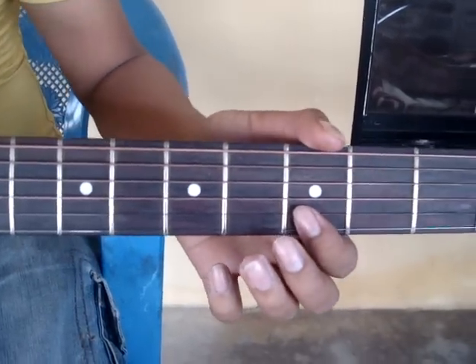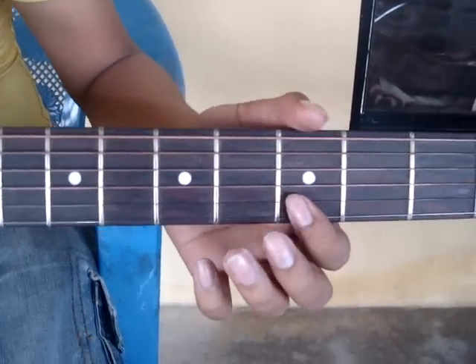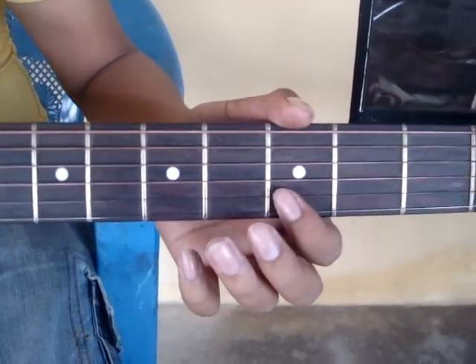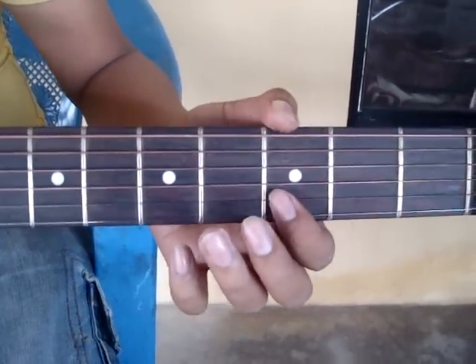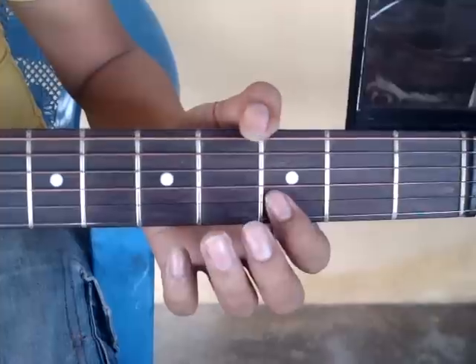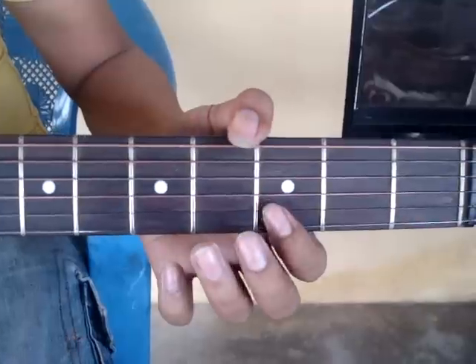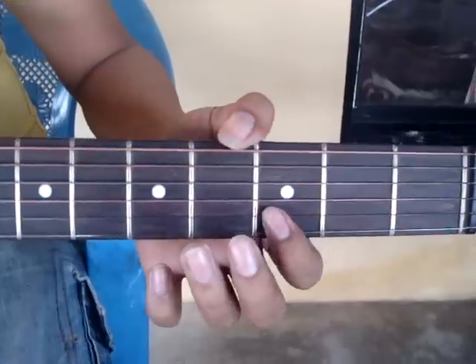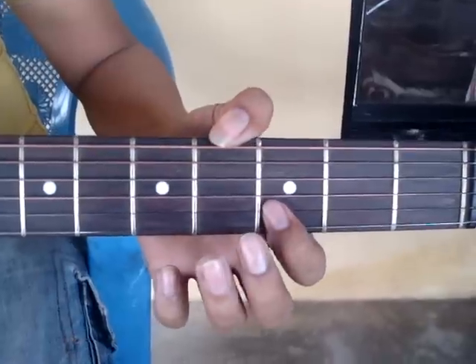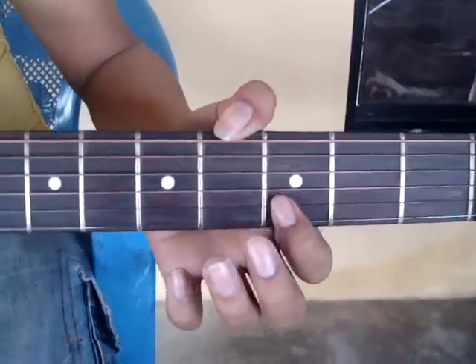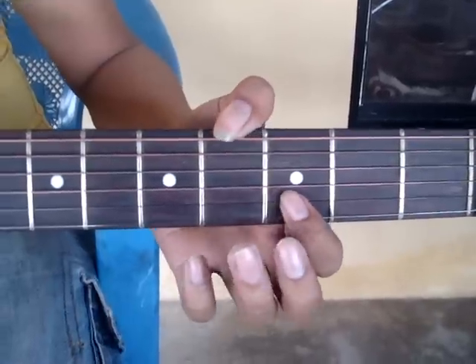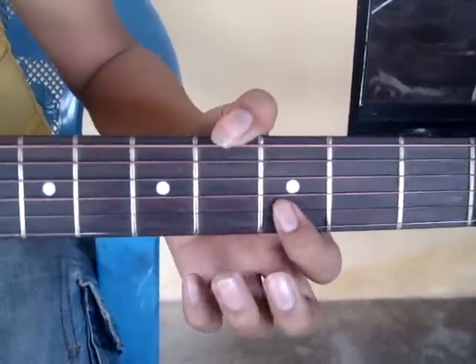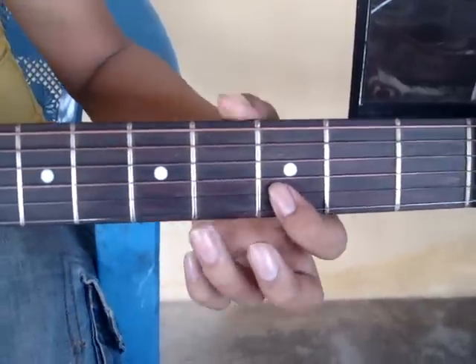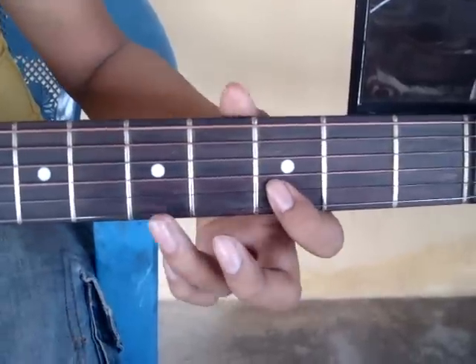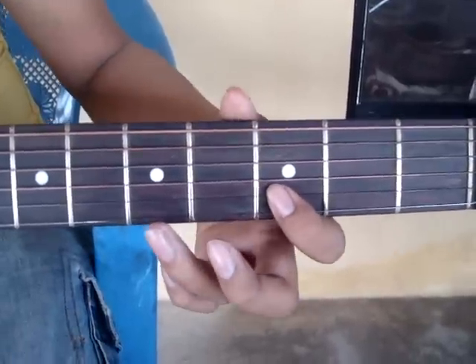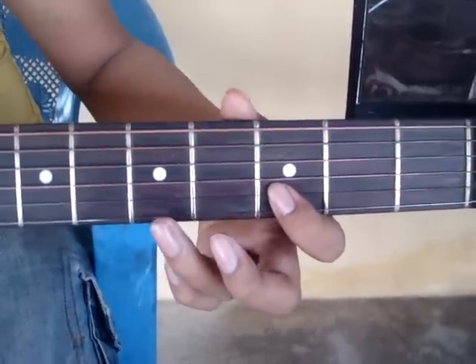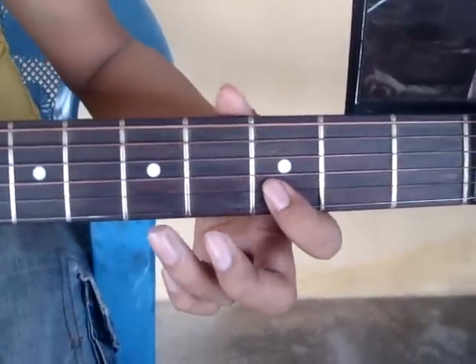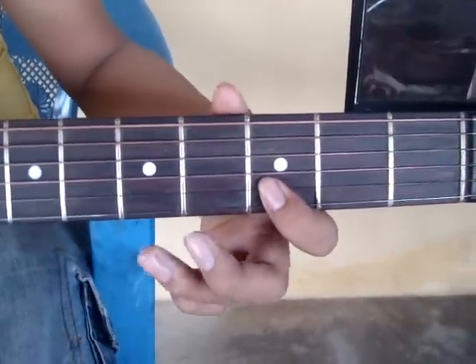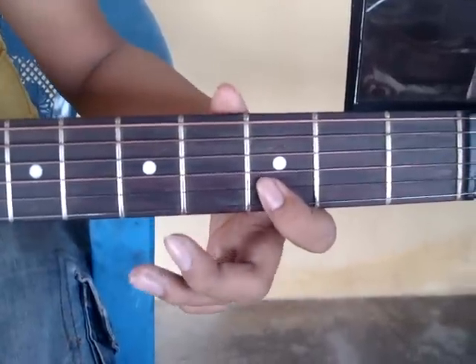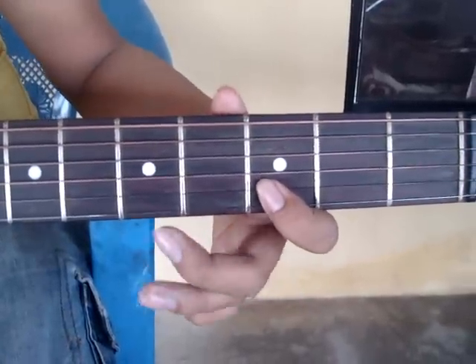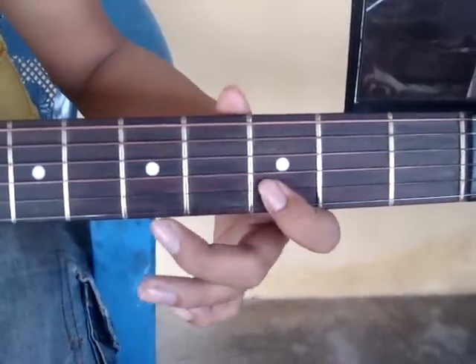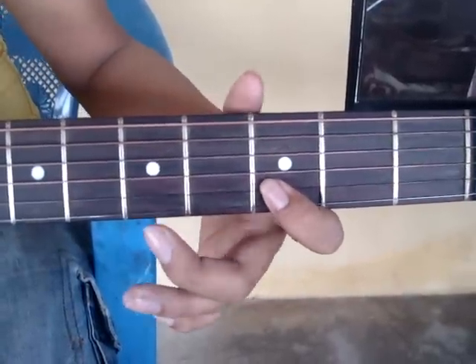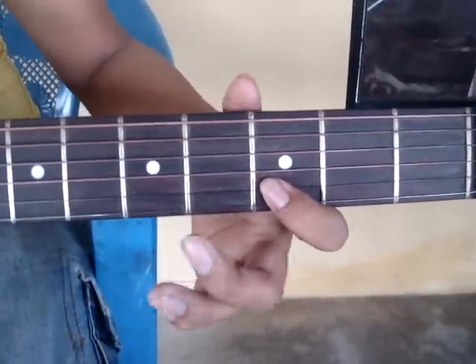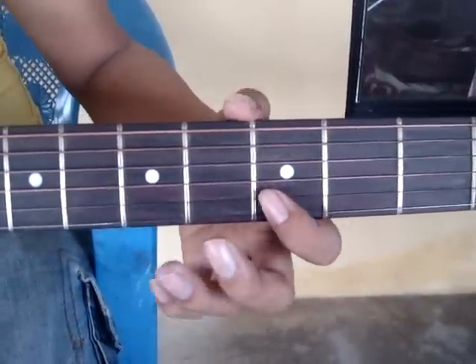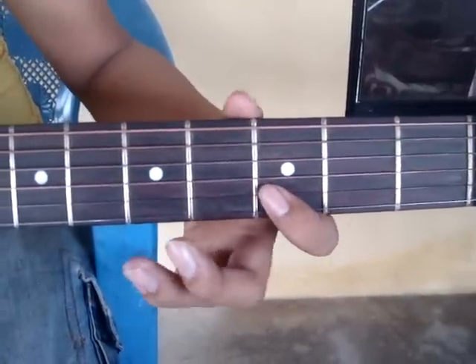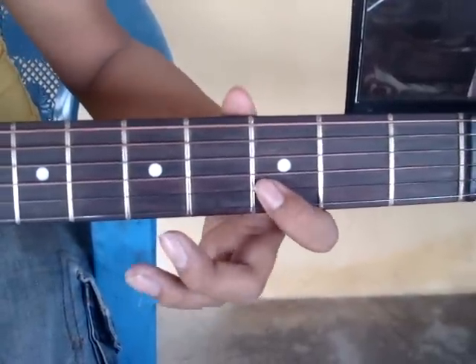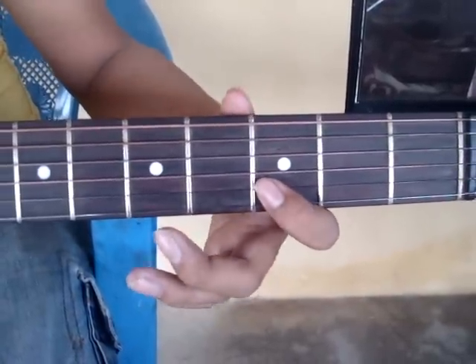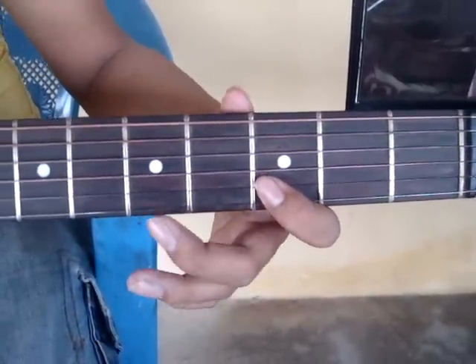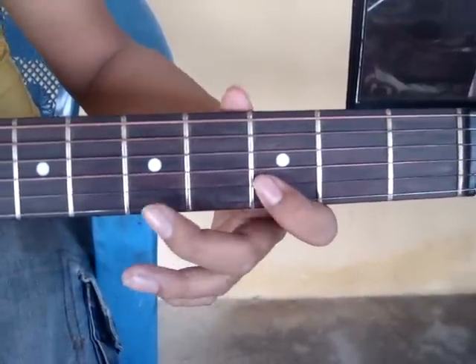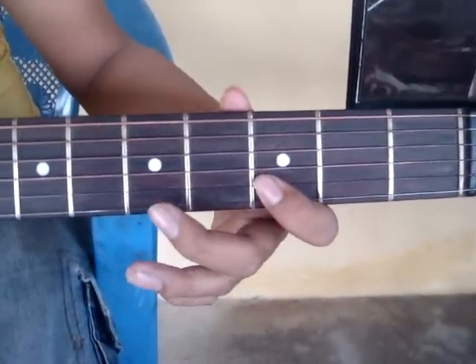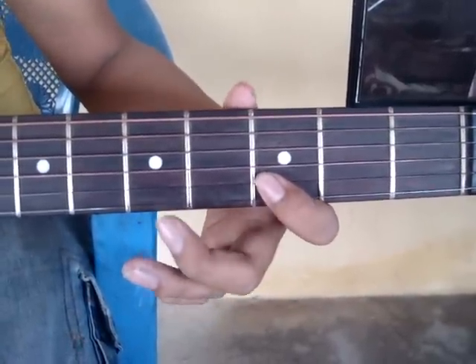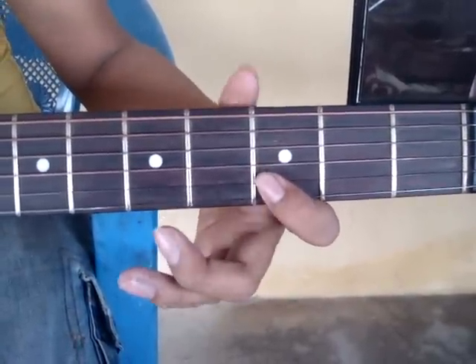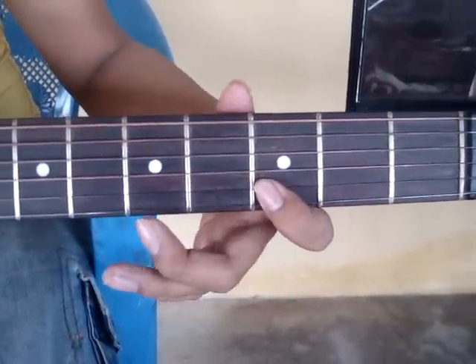I will repeat it. I will play really slowly for you, so that you can understand the tune.